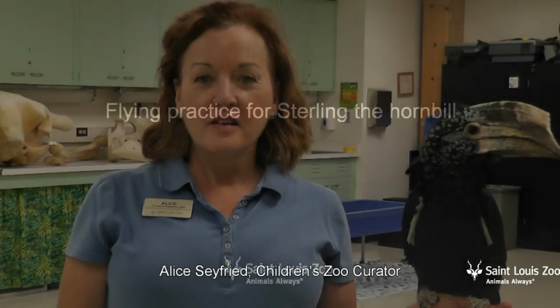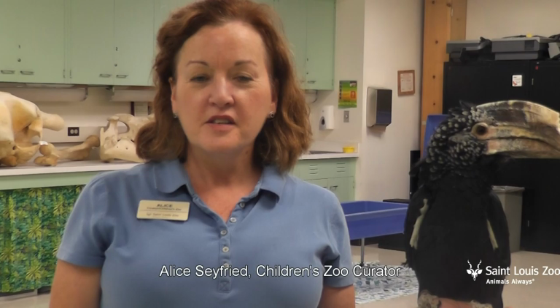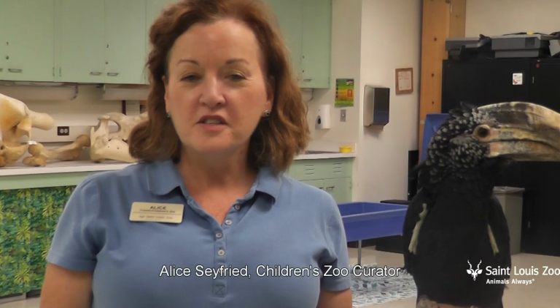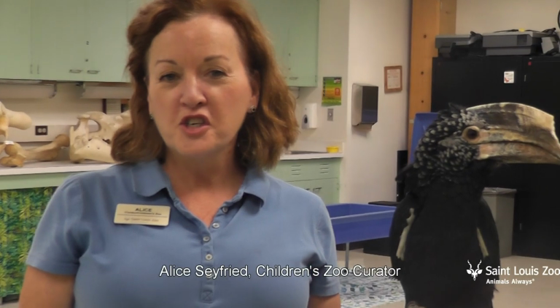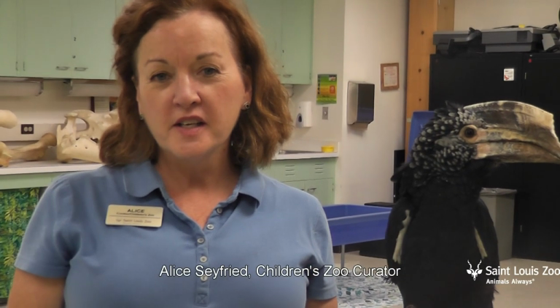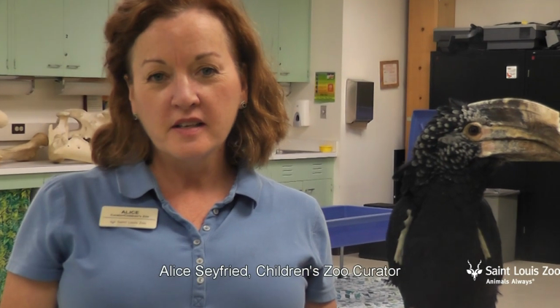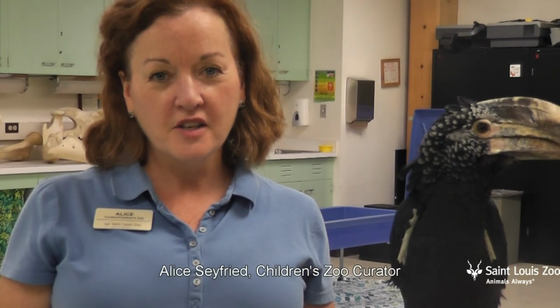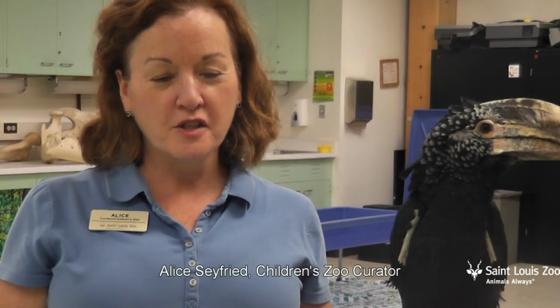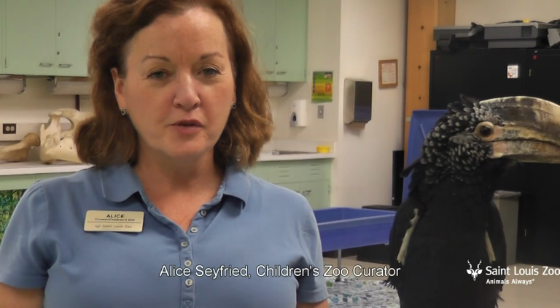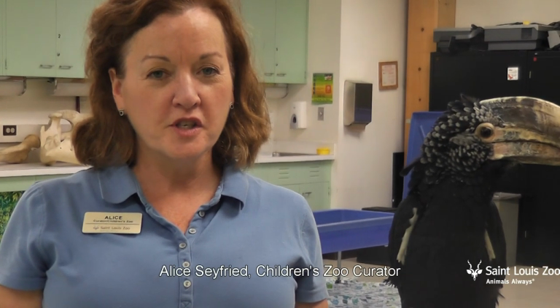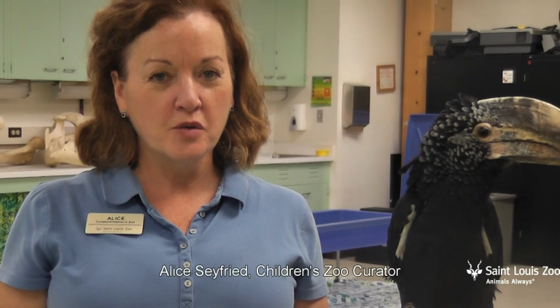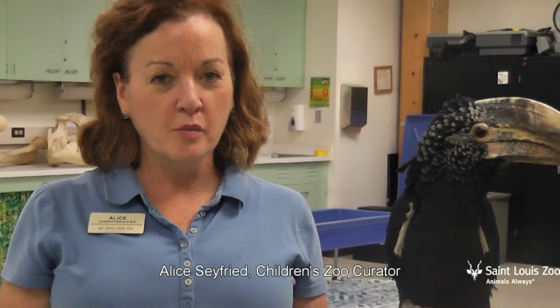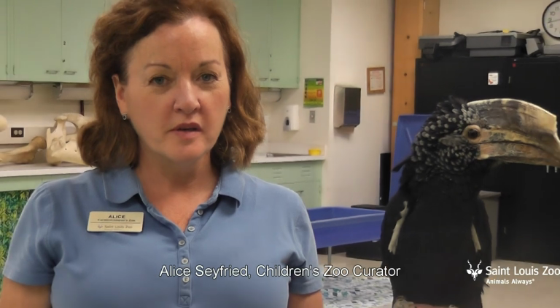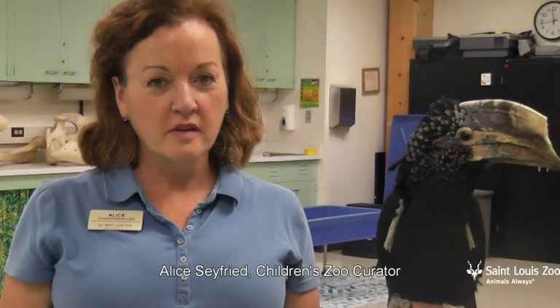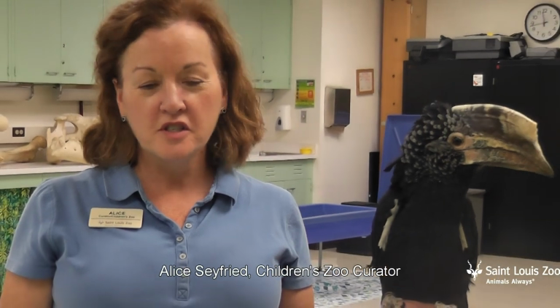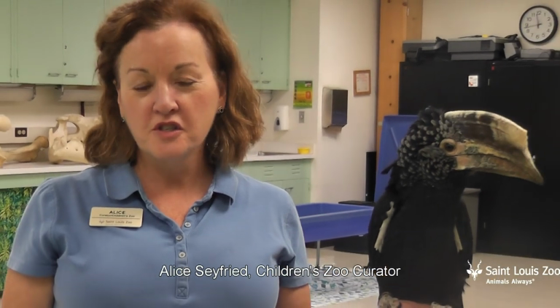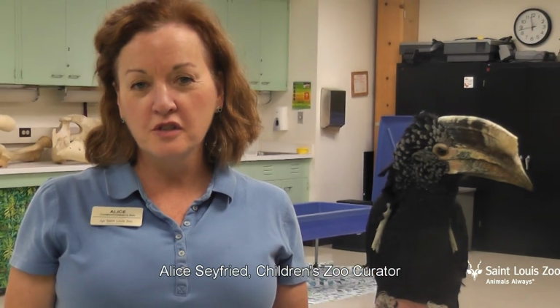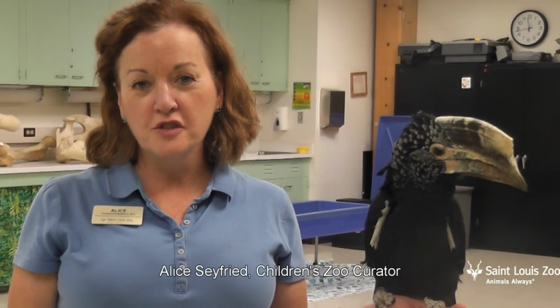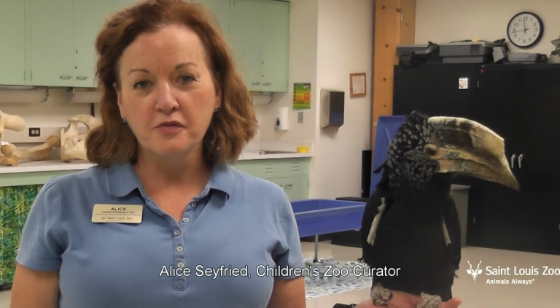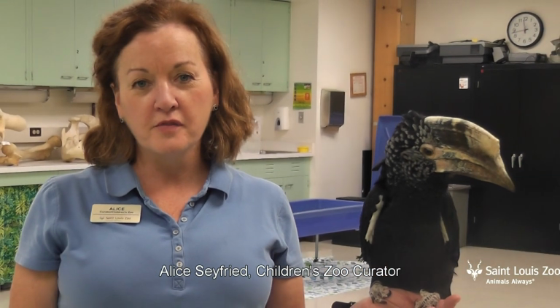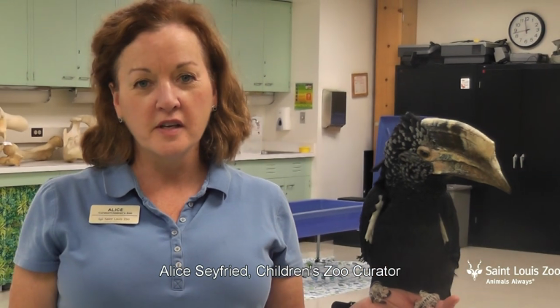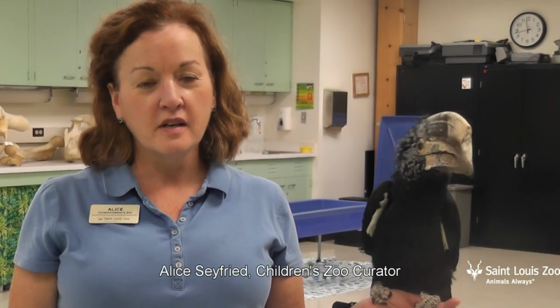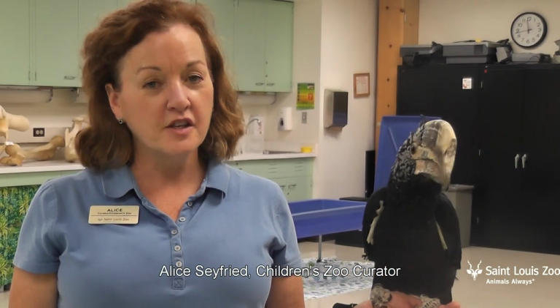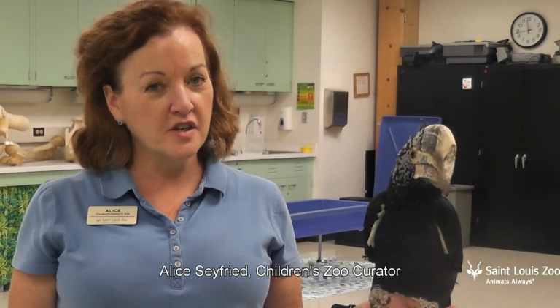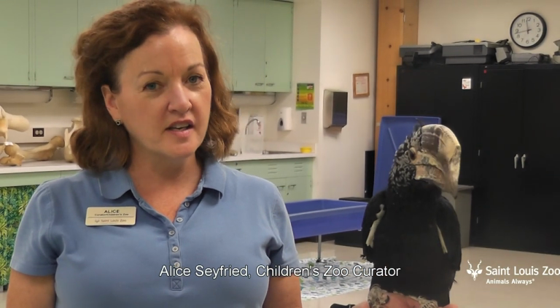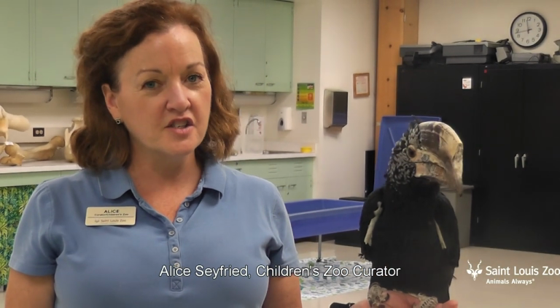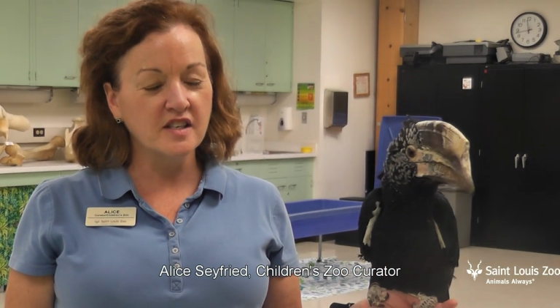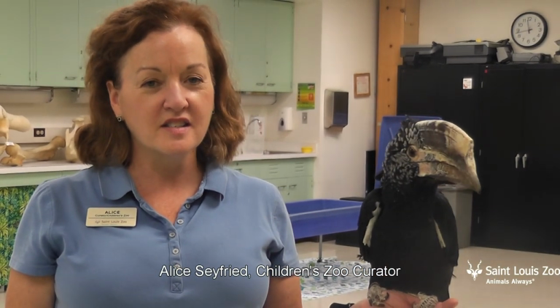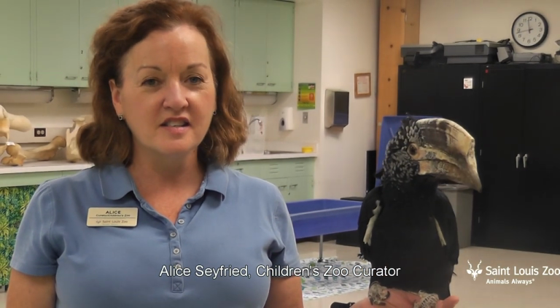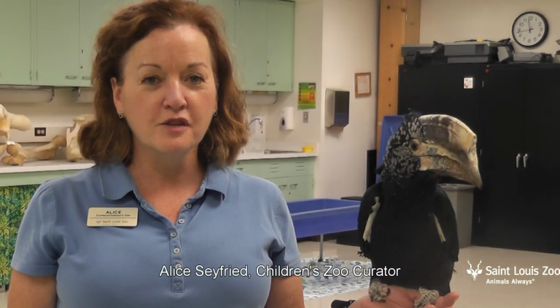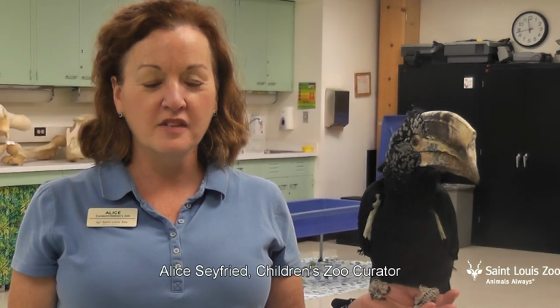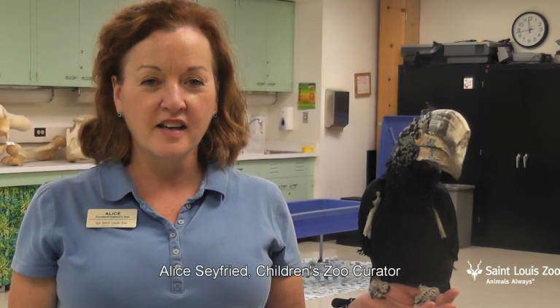This is Sterling, our Silvery-cheeked Hornbill. She's a children's zoo favorite, and you're going to get a chance to see her fly.